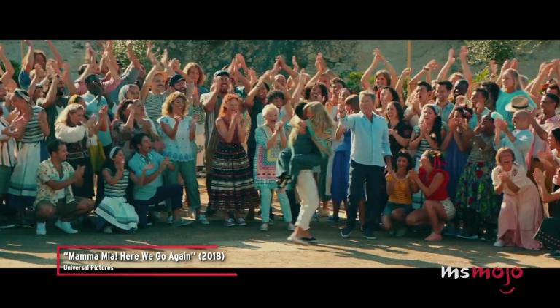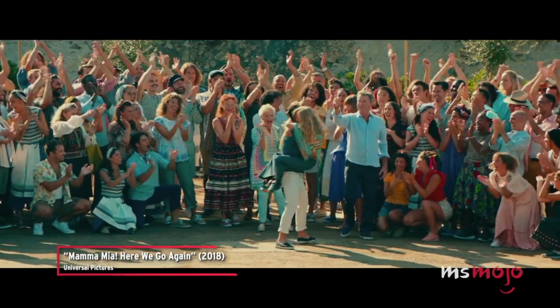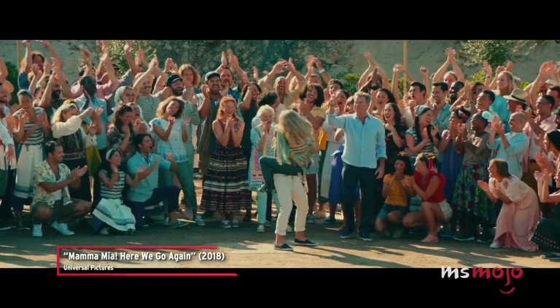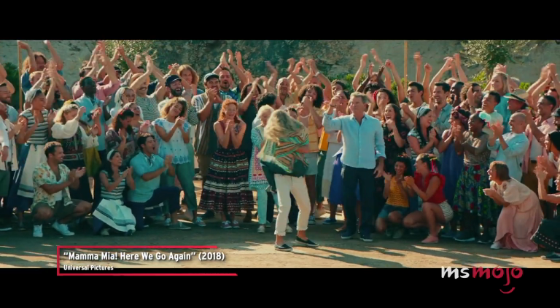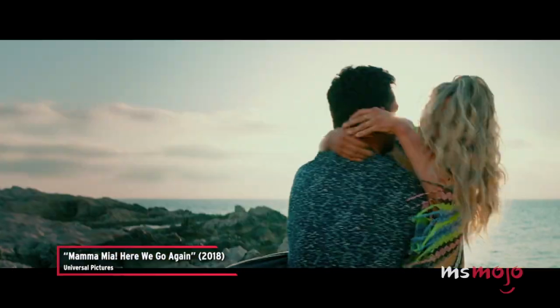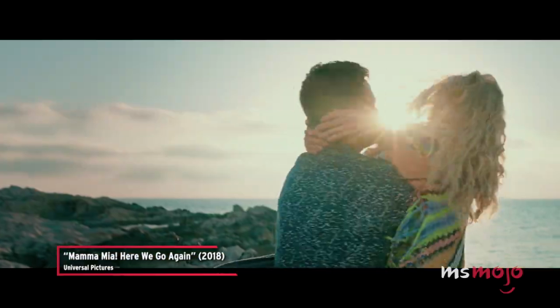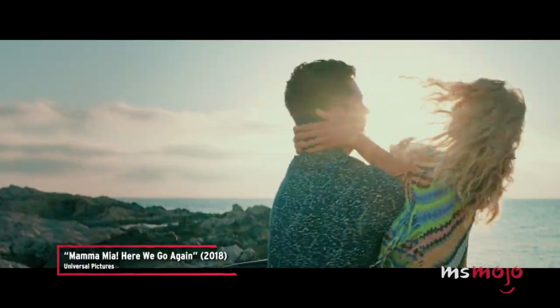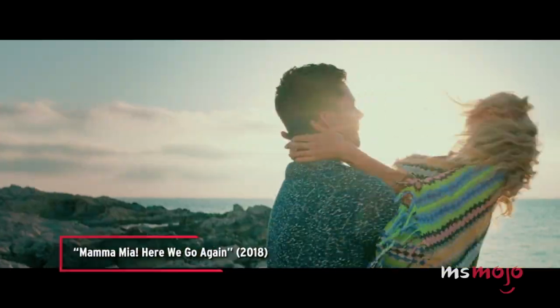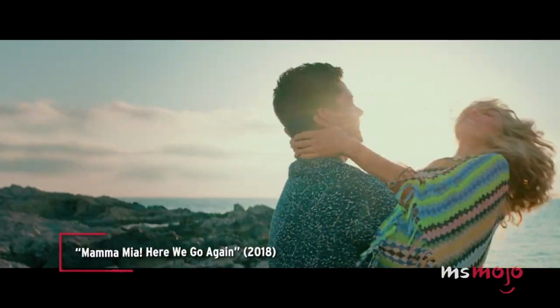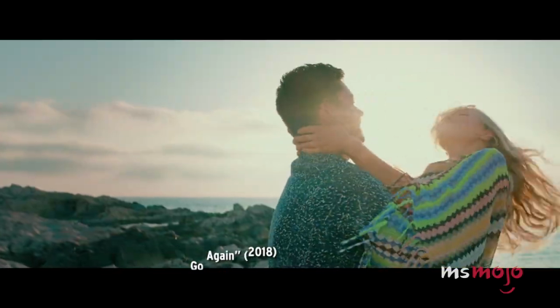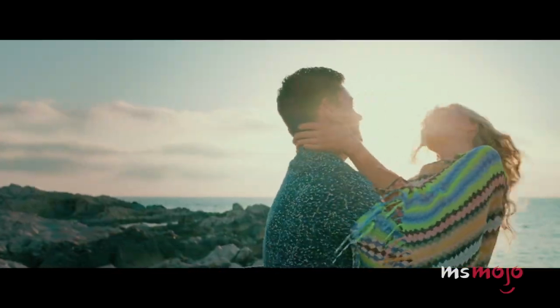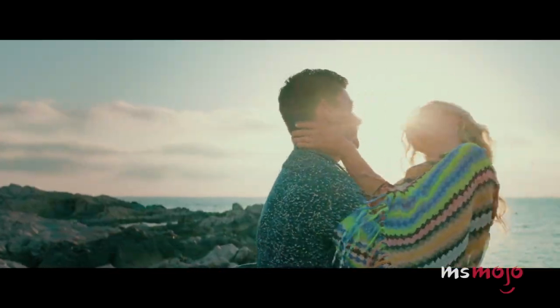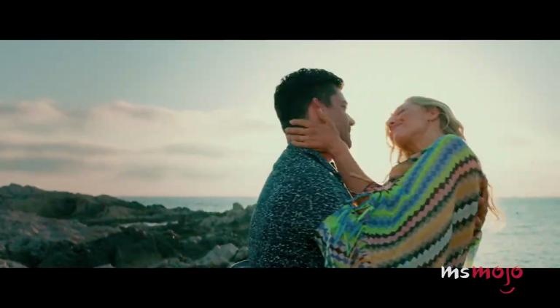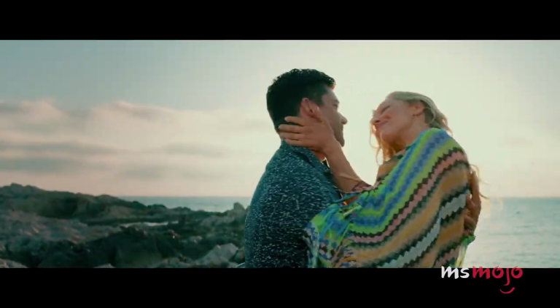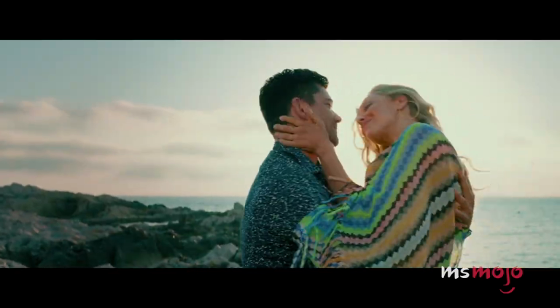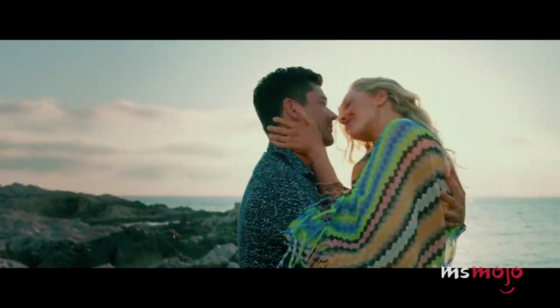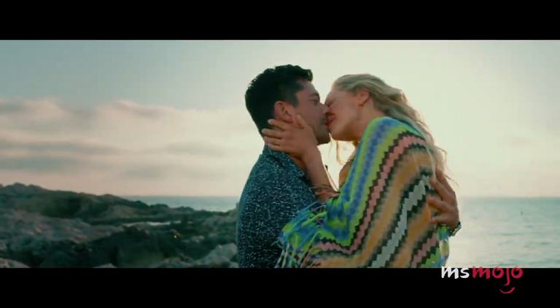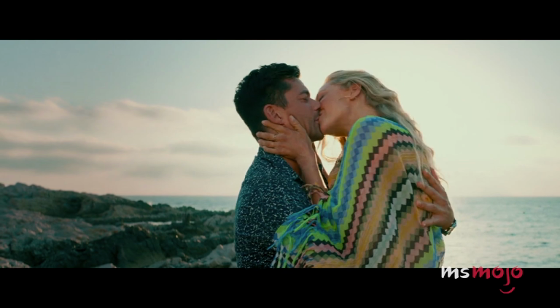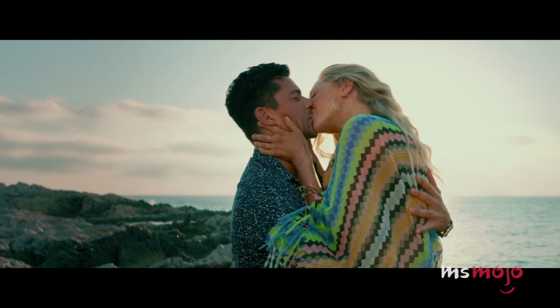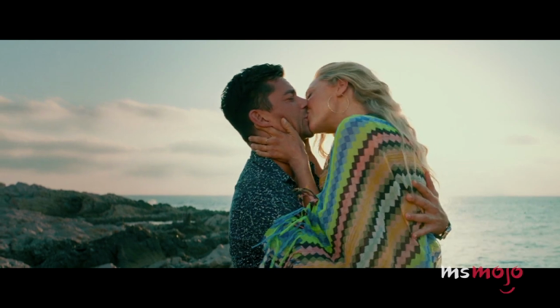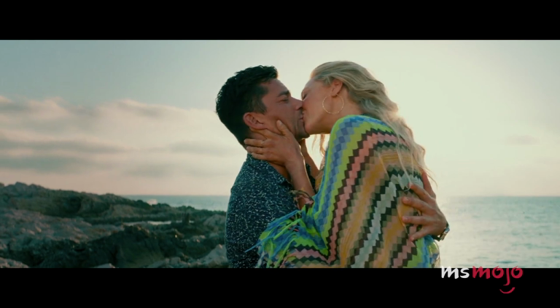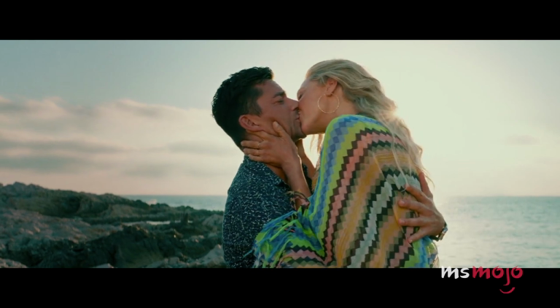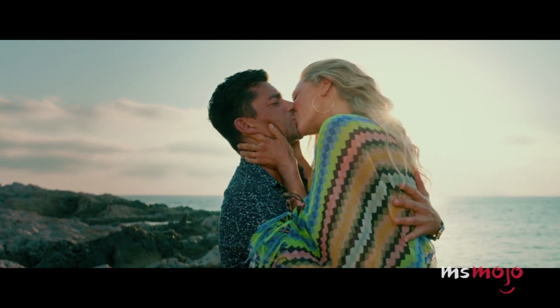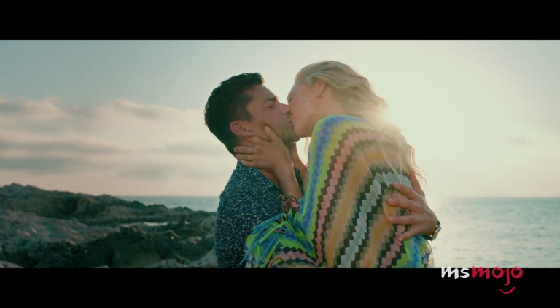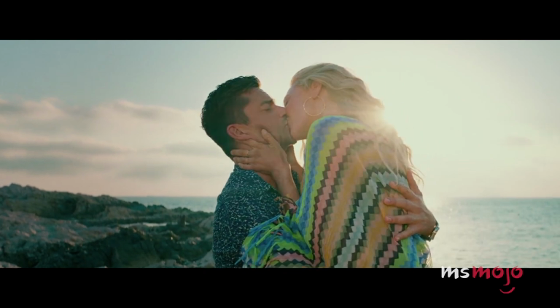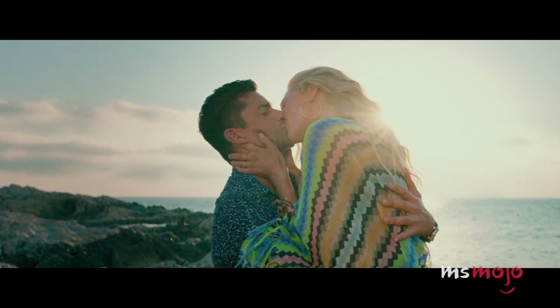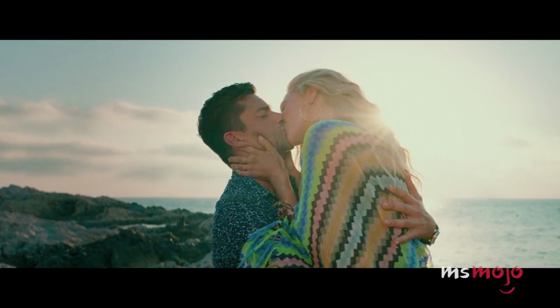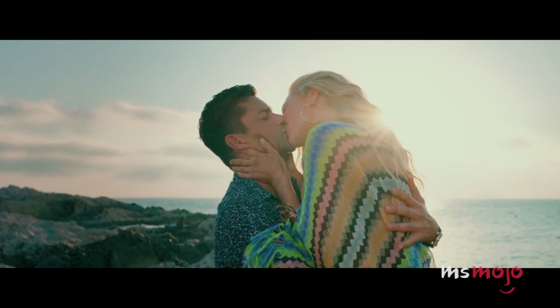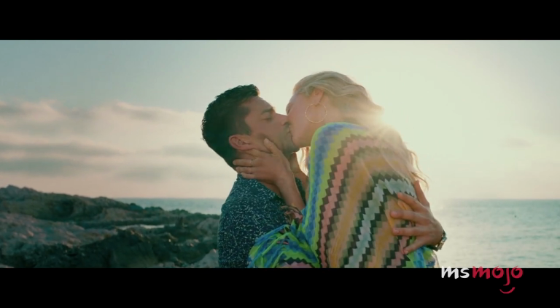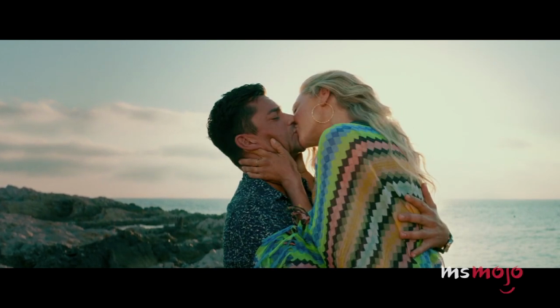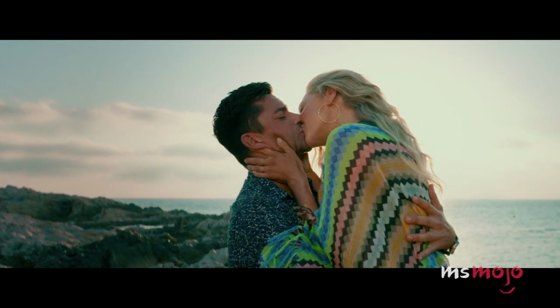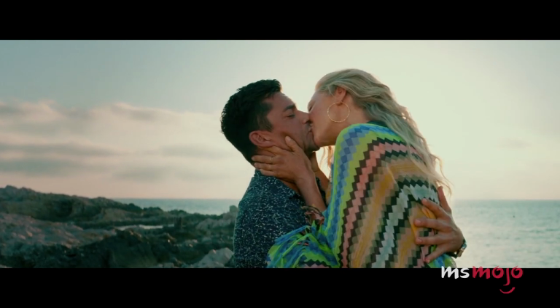Still, a decade had passed, the pair had remained friends, and they were professionals with a job to do.